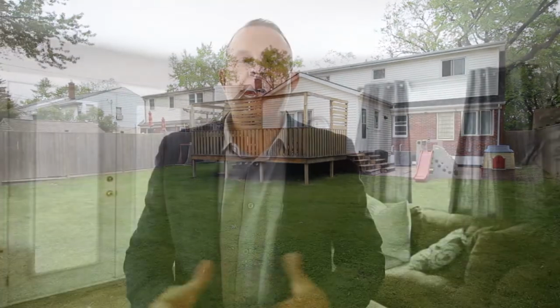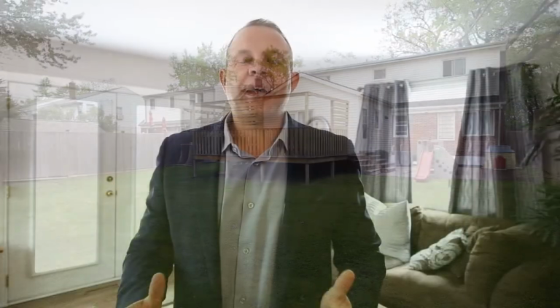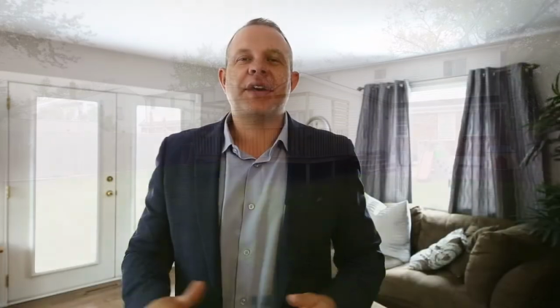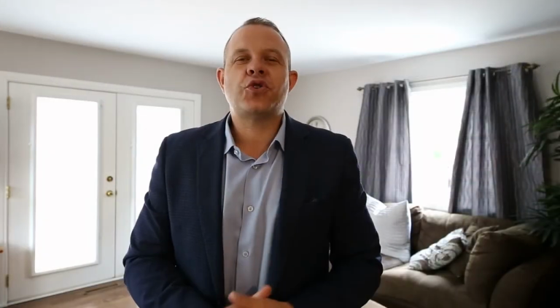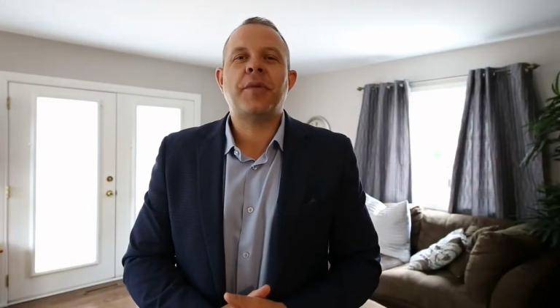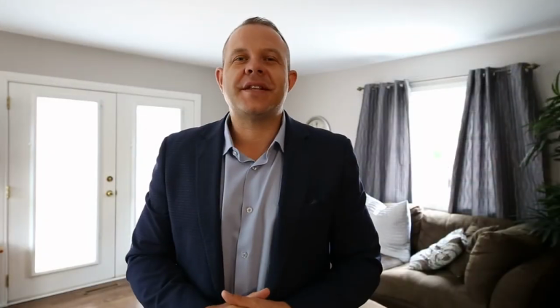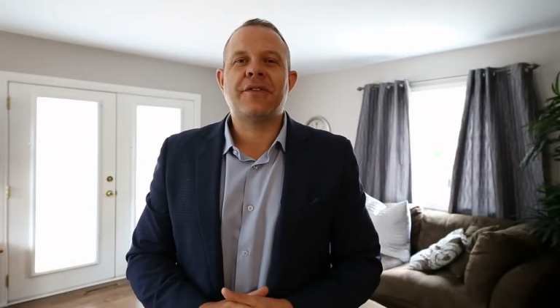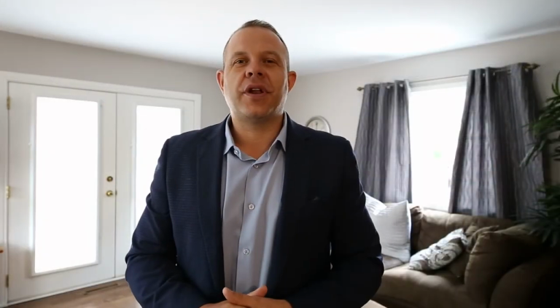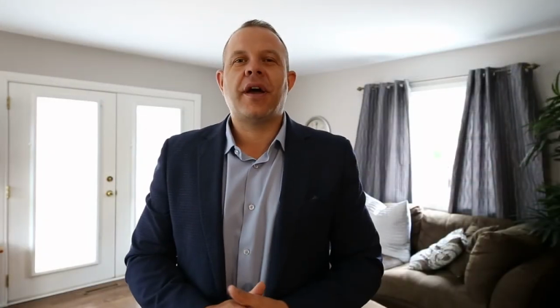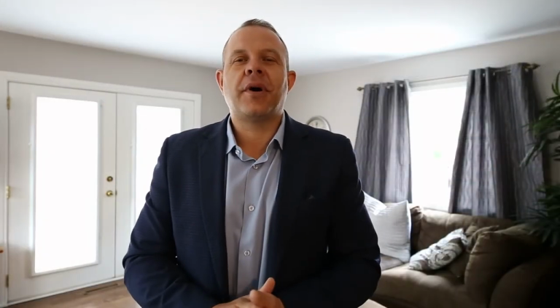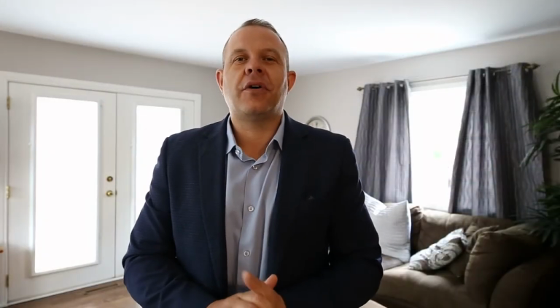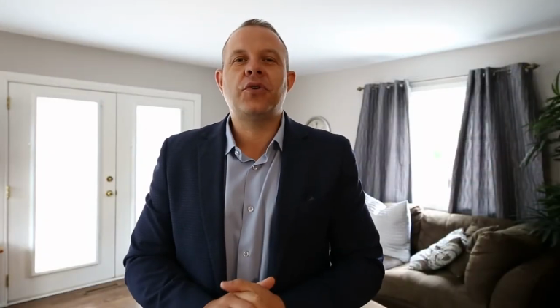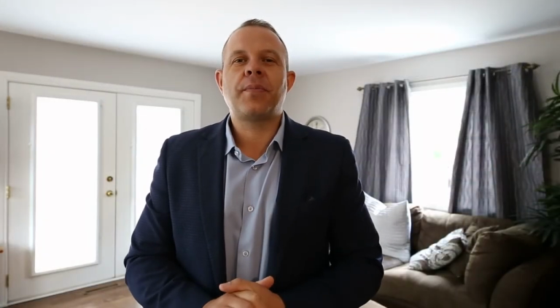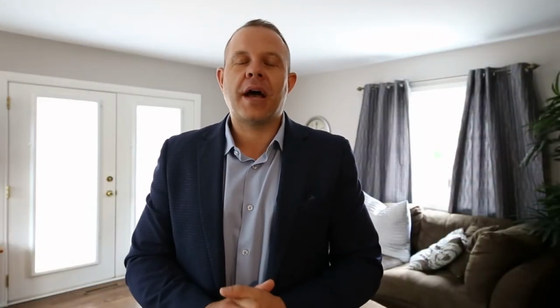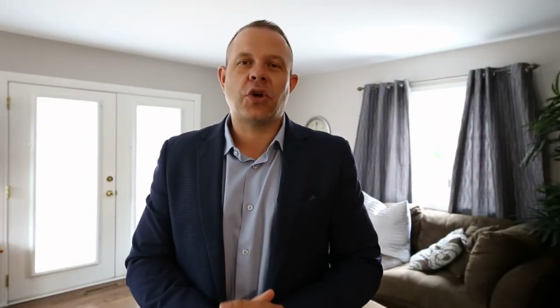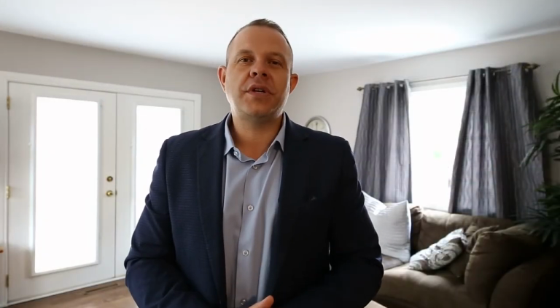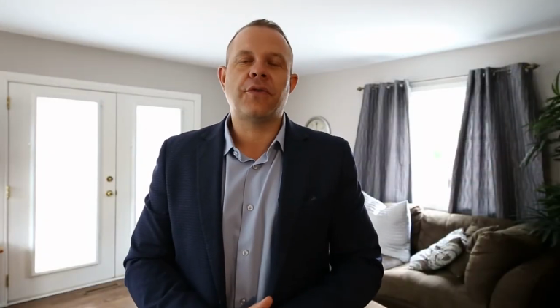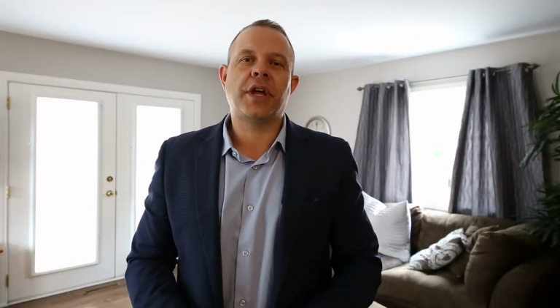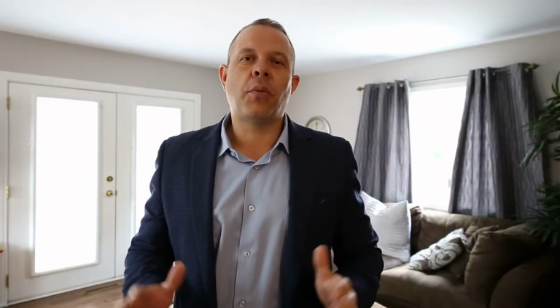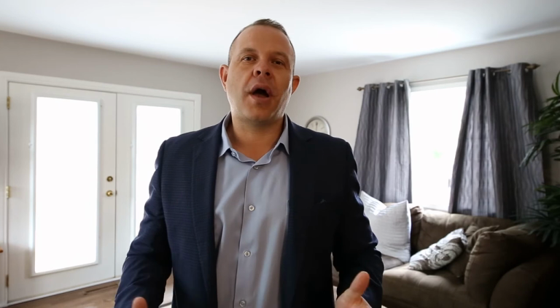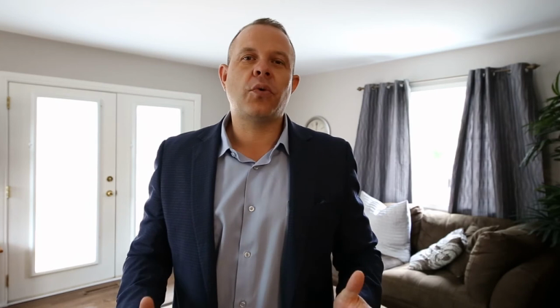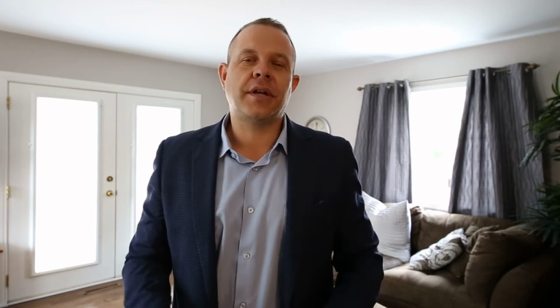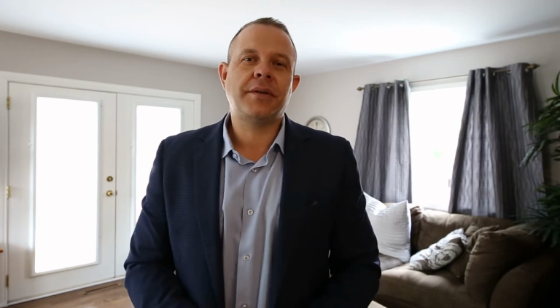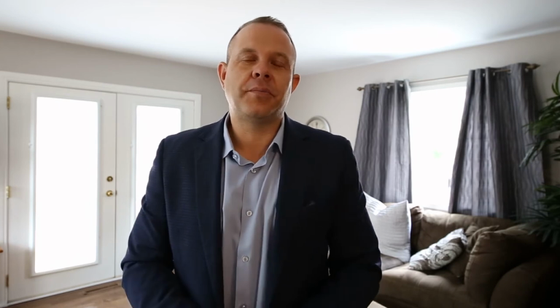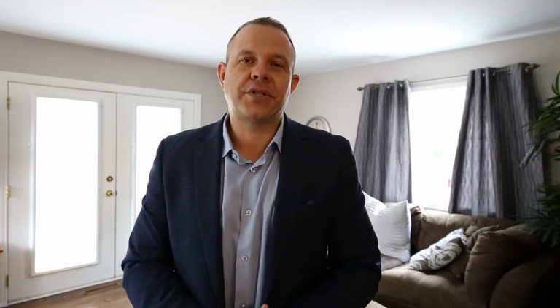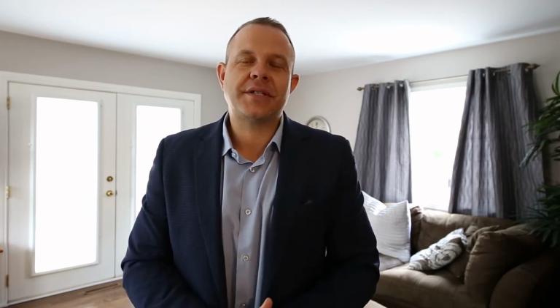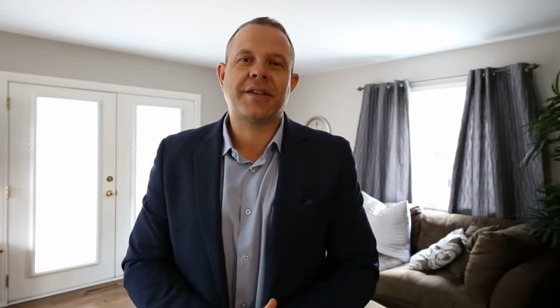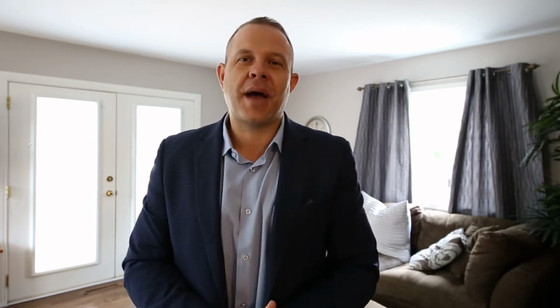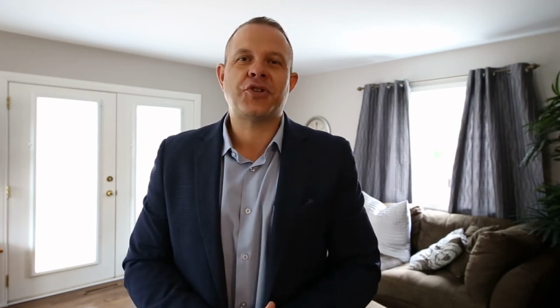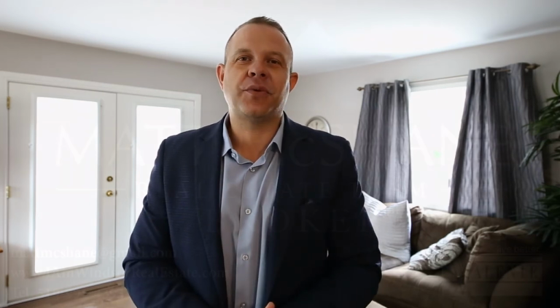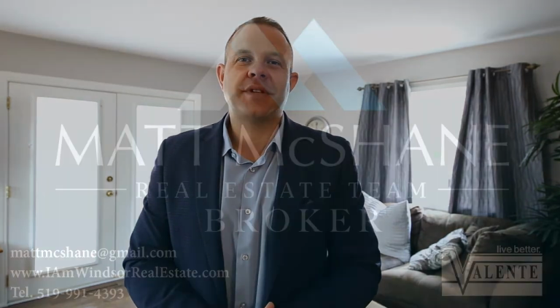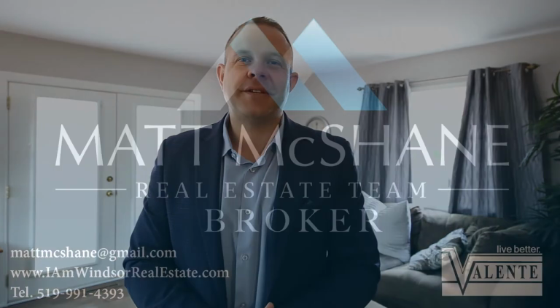Thanks again for joining me at 1049 Belle Isle View. As always, if you're thinking about buying or selling, please contact the Matt McShane Real Estate Team.